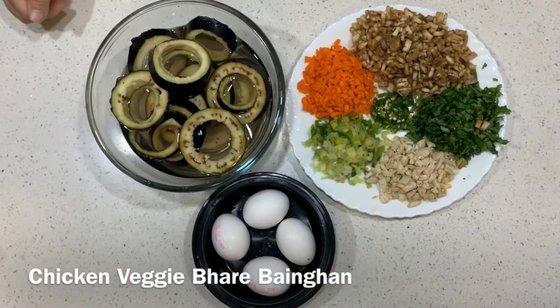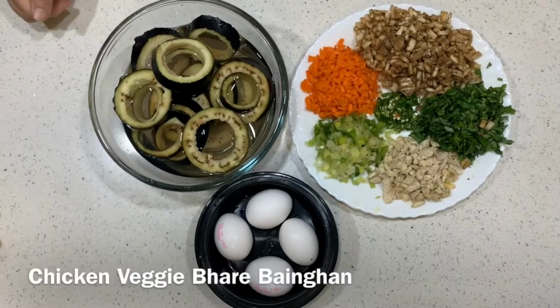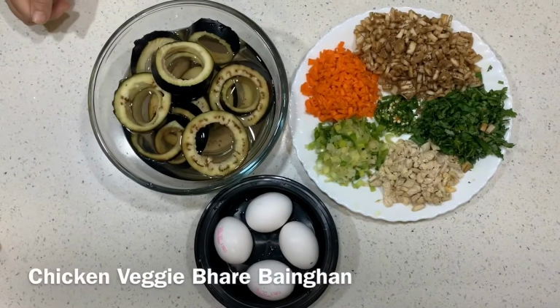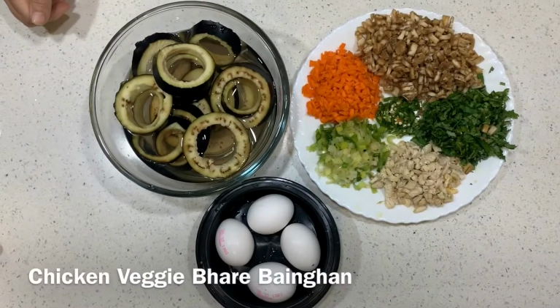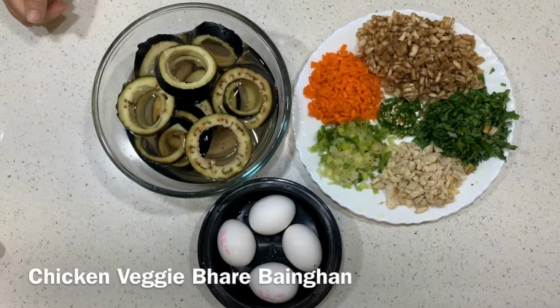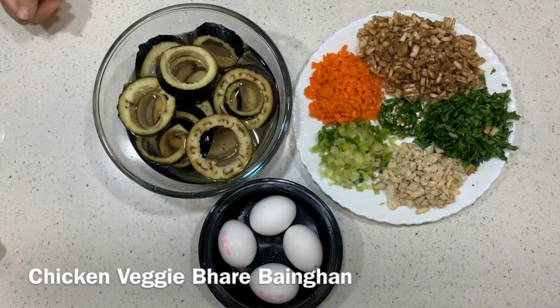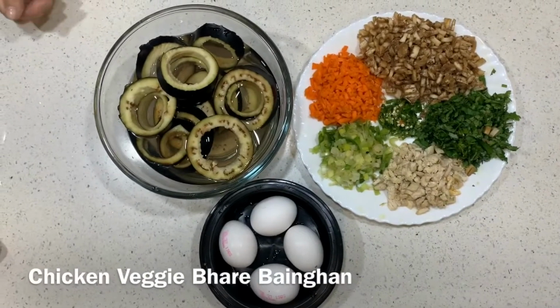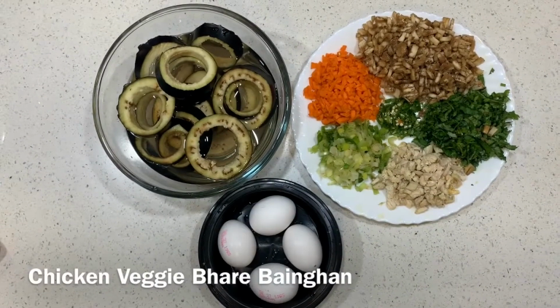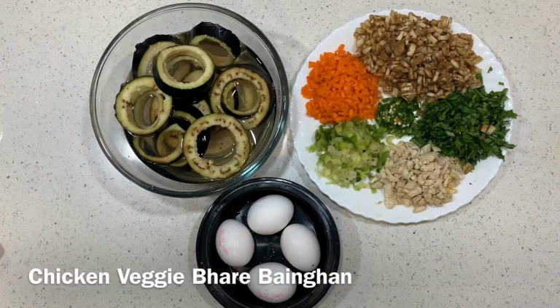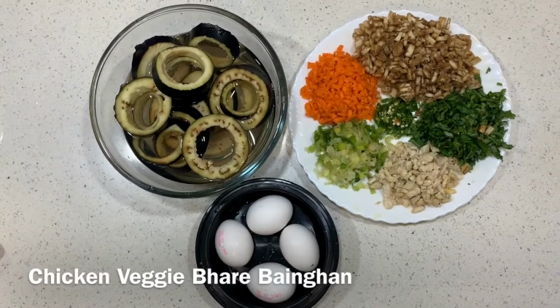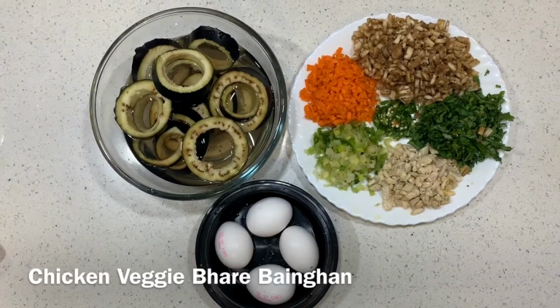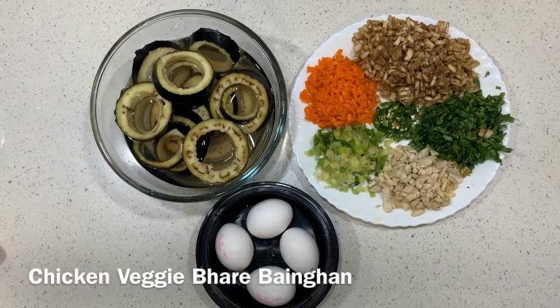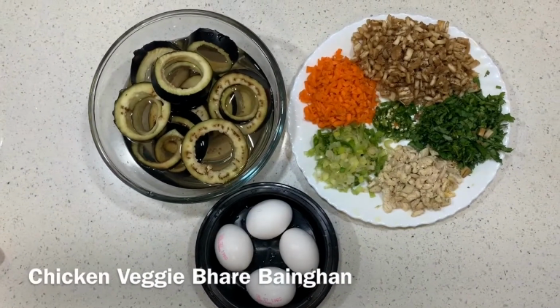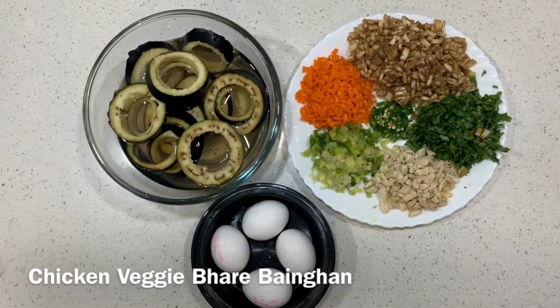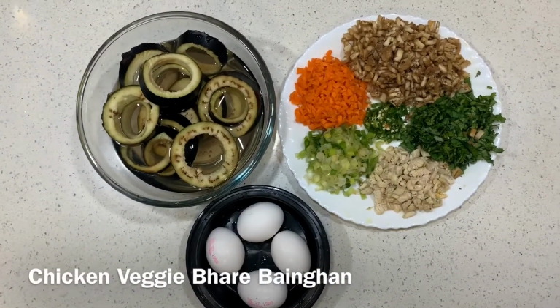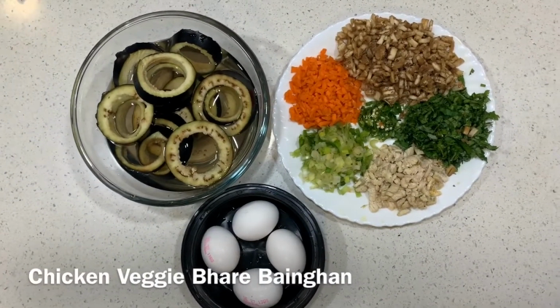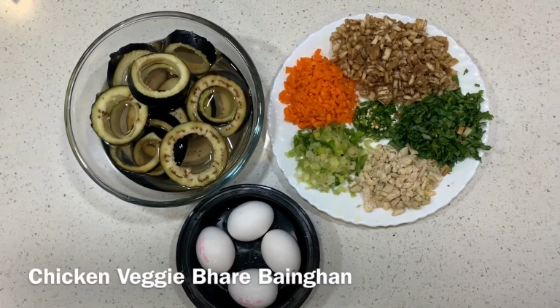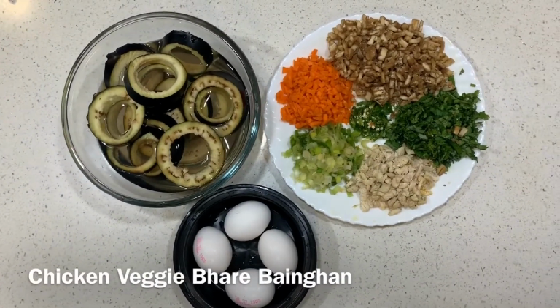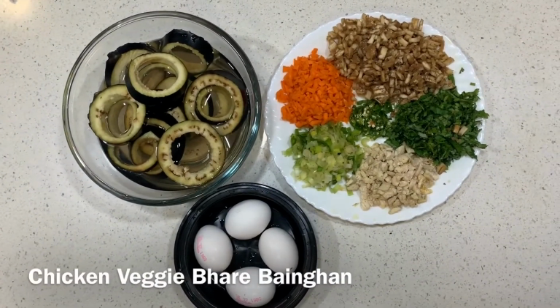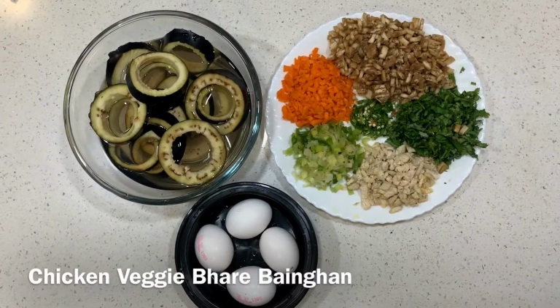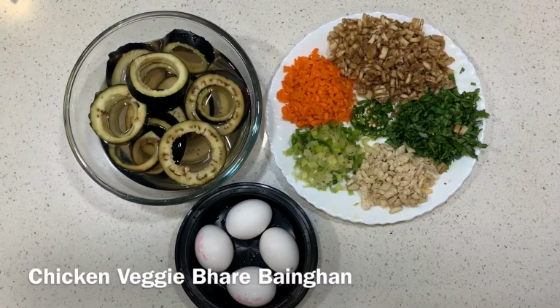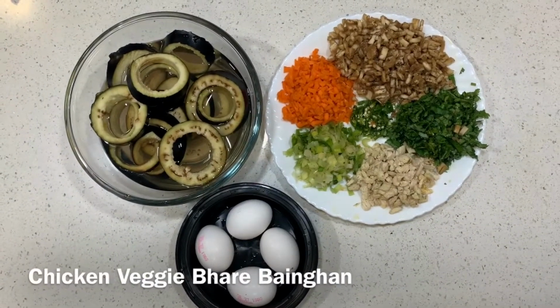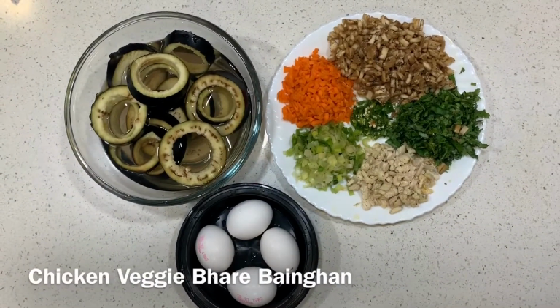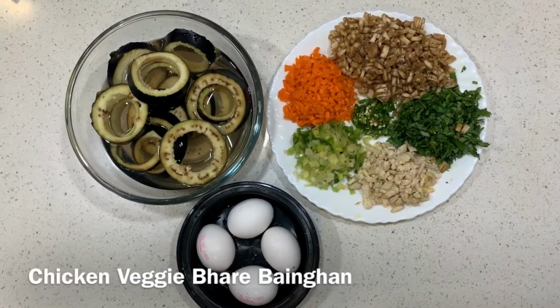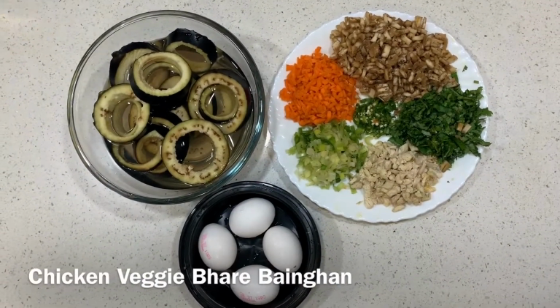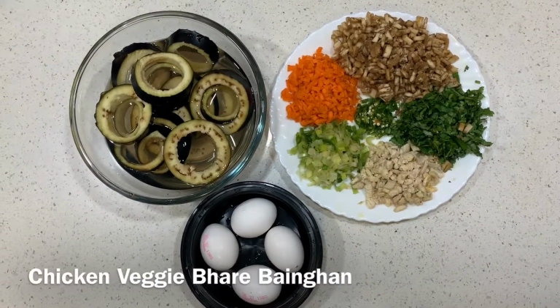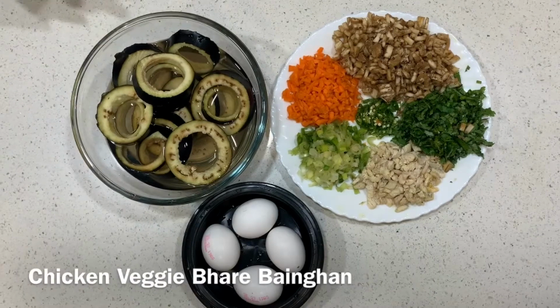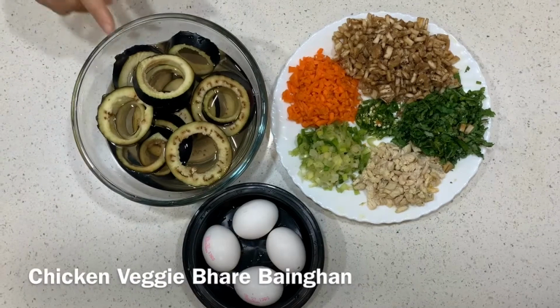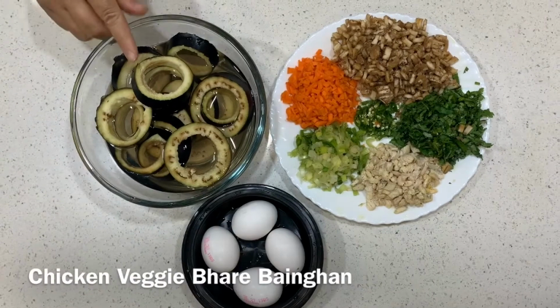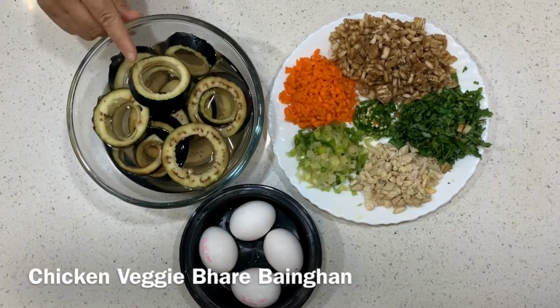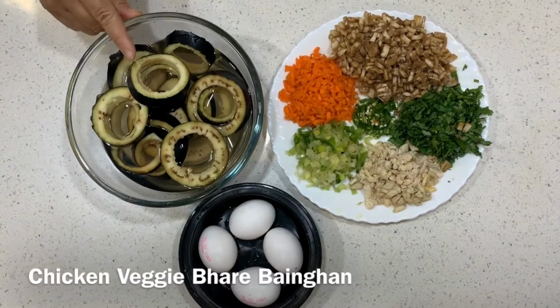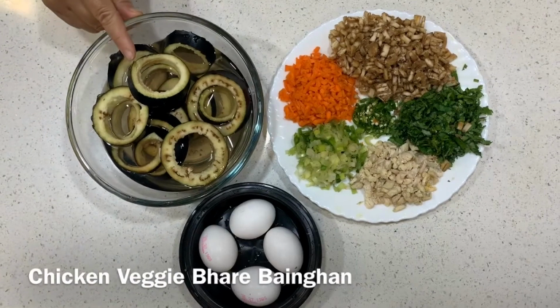Assalamu alaikum, welcome back to Arti Chef Spice. आज हम बनाएंगे चिकन और वेजी के भरे बैंगल।